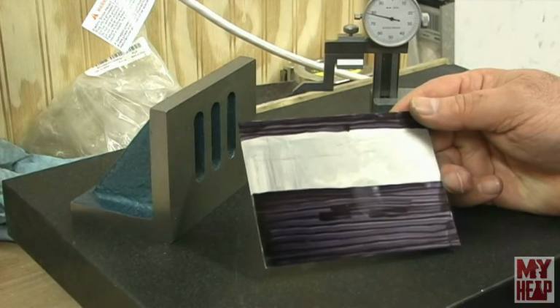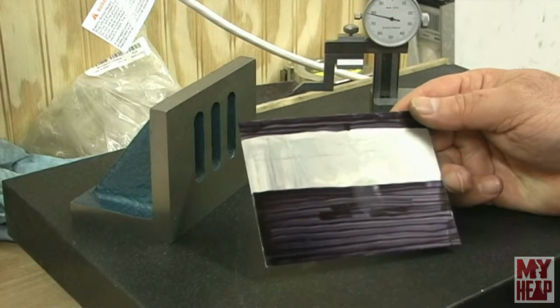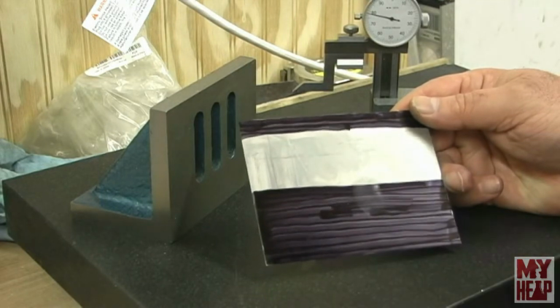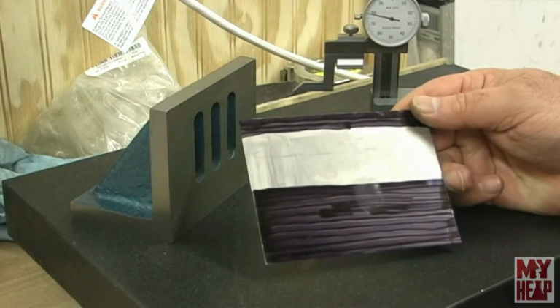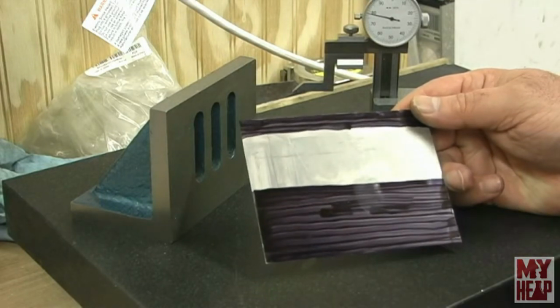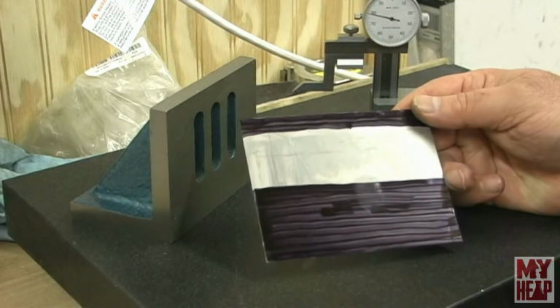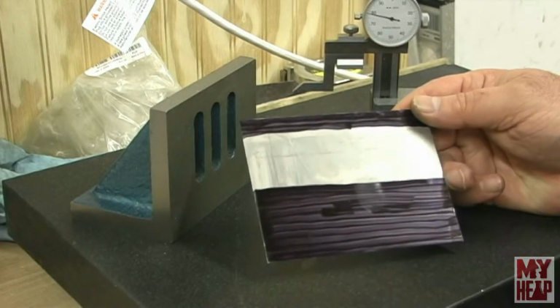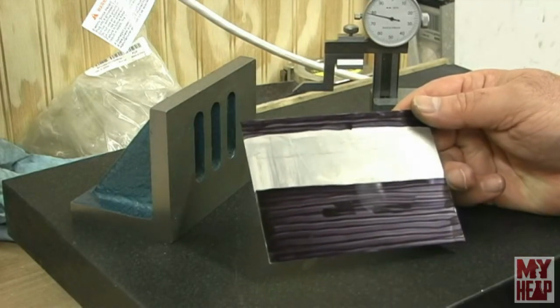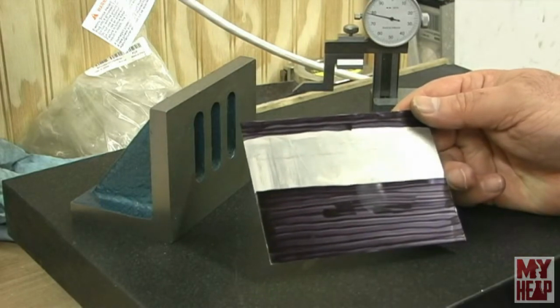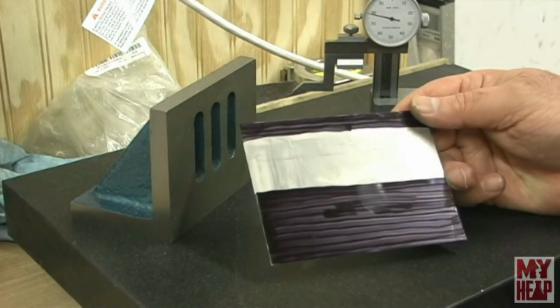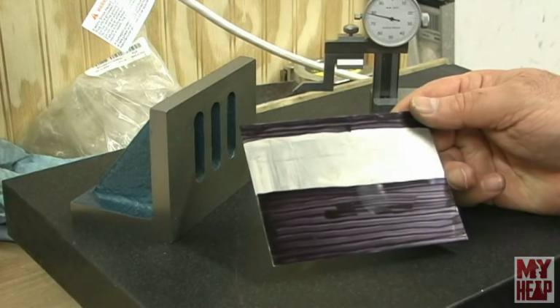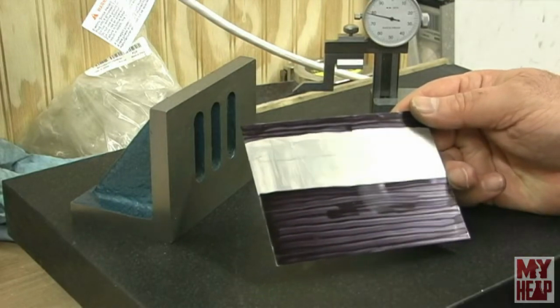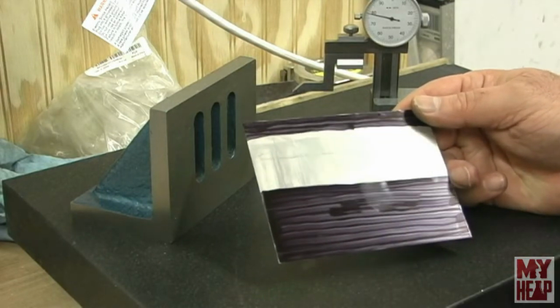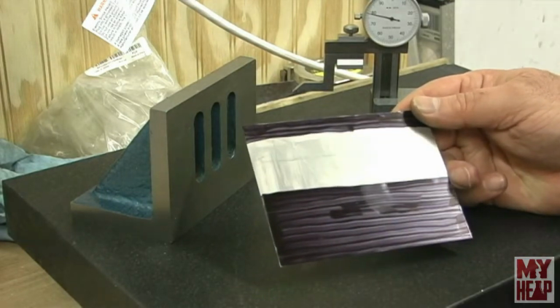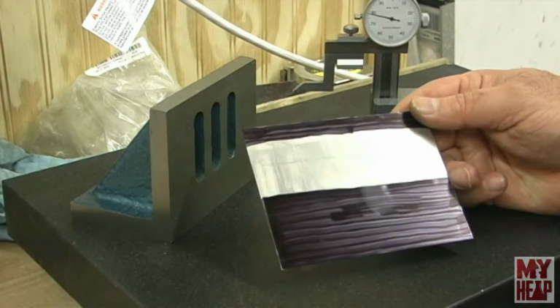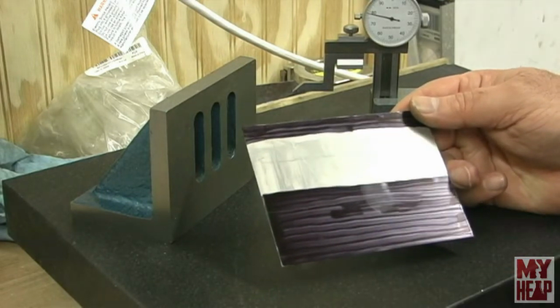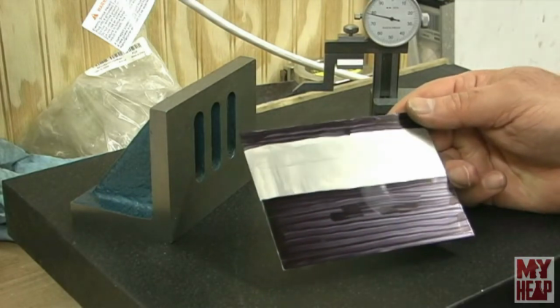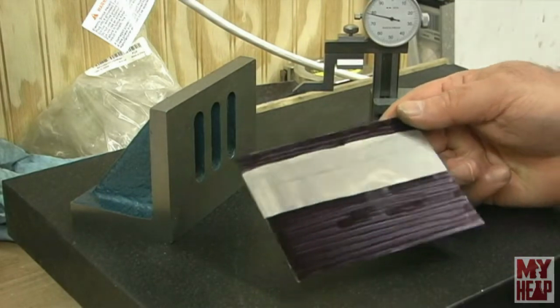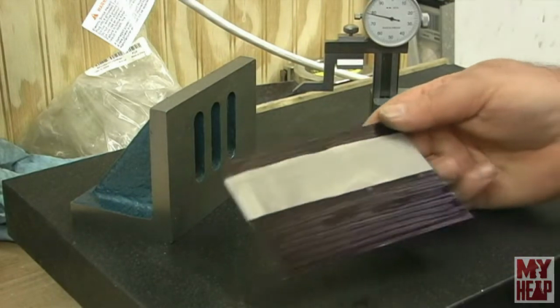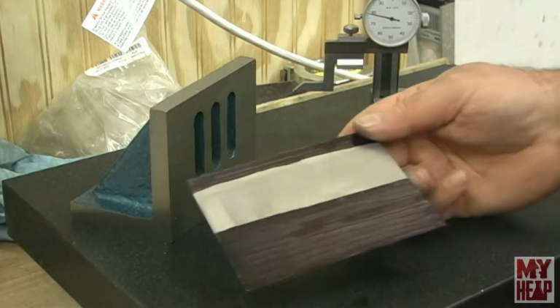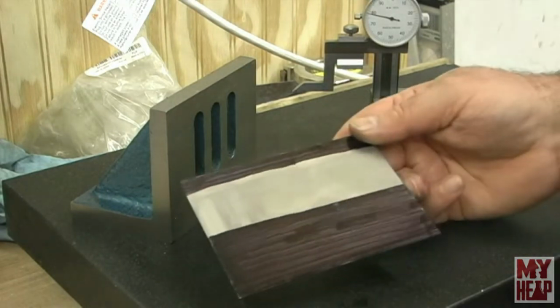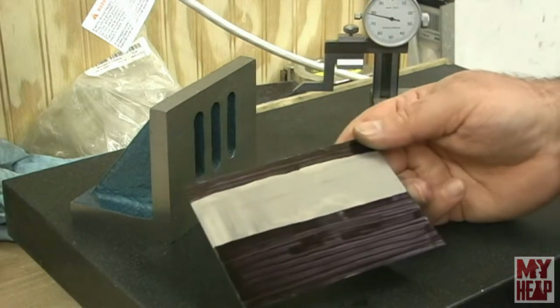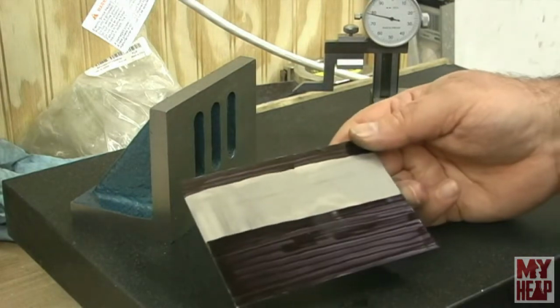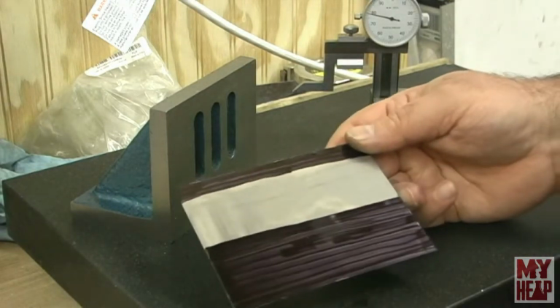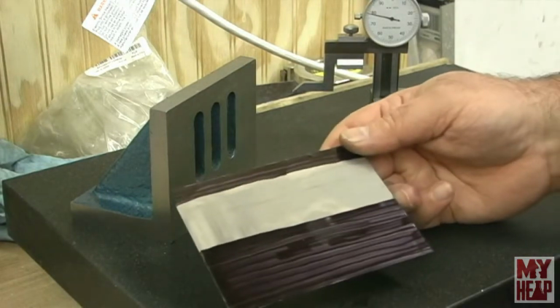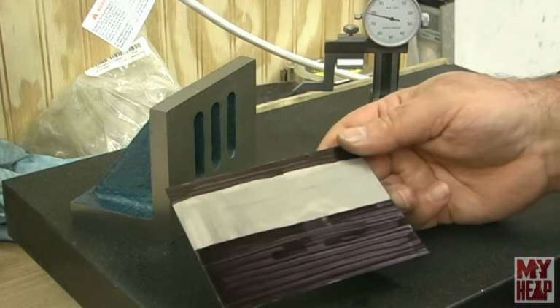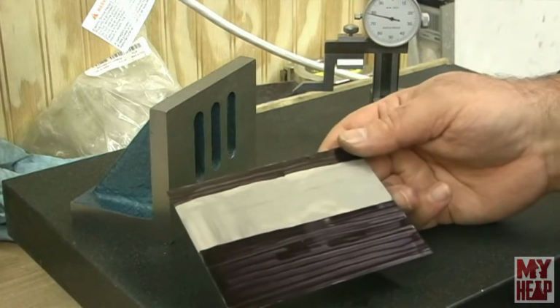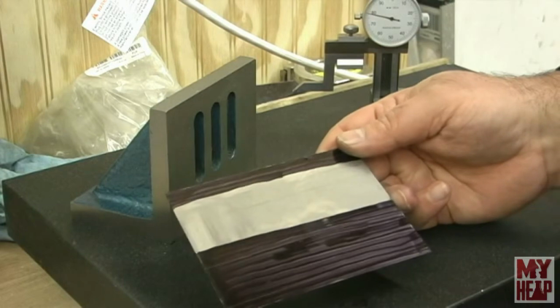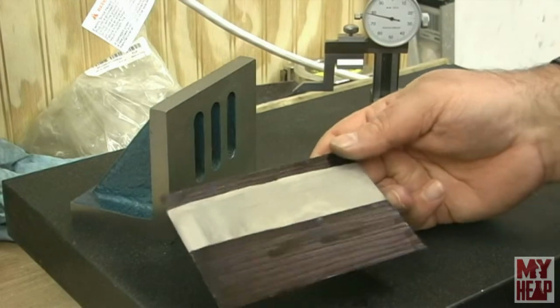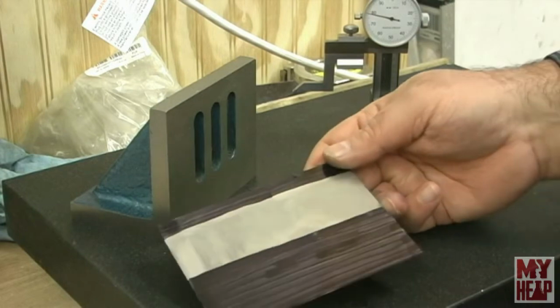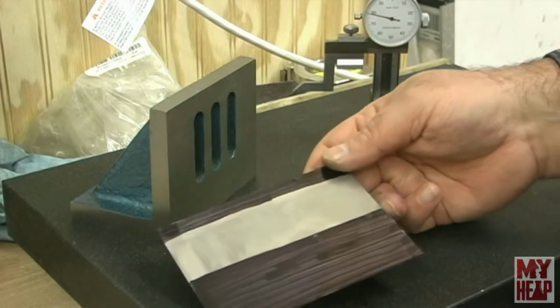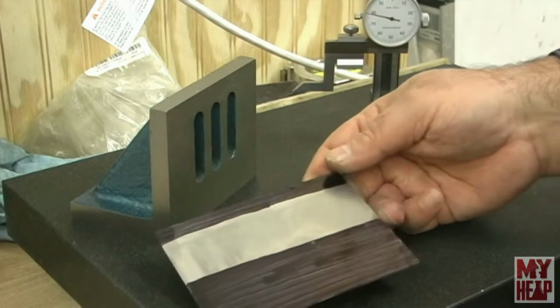Now I need to mark every 25 millimeters for the vent holes. I won't bore you with that — I'll bring you back in when I'm done and meet you over at the drill press to drill some holes.